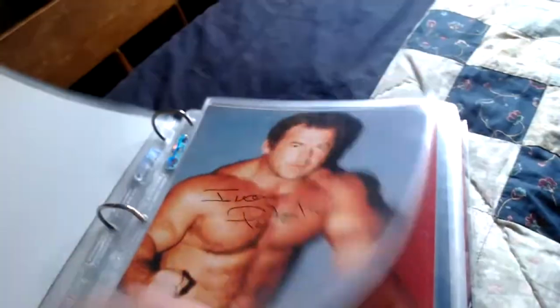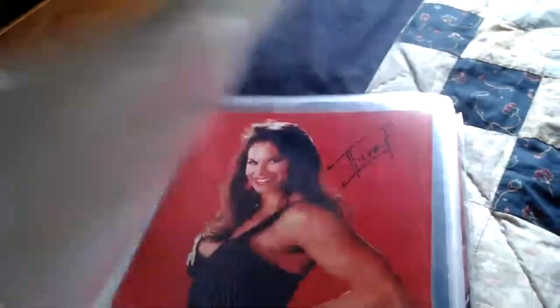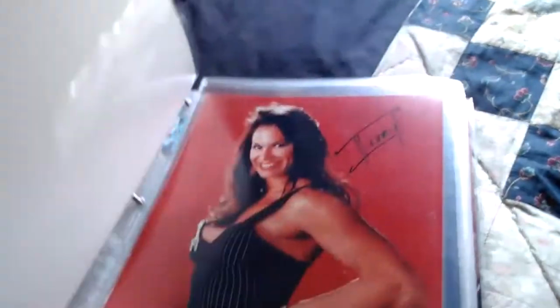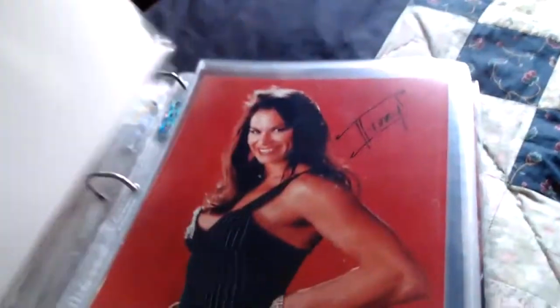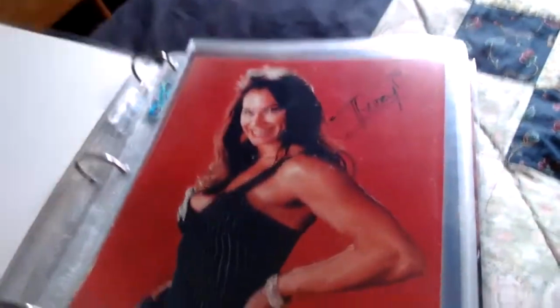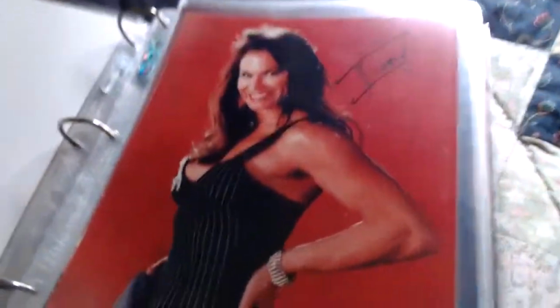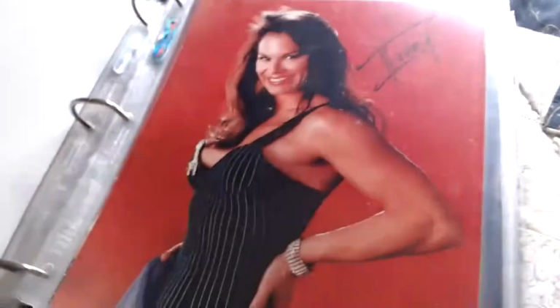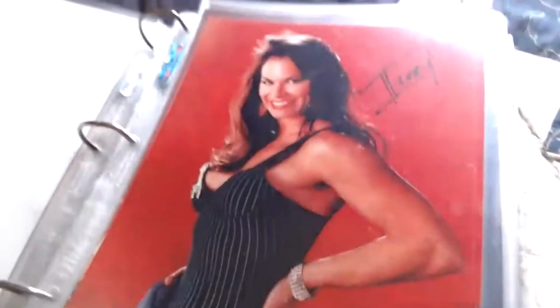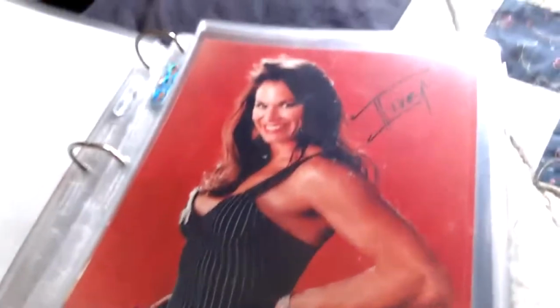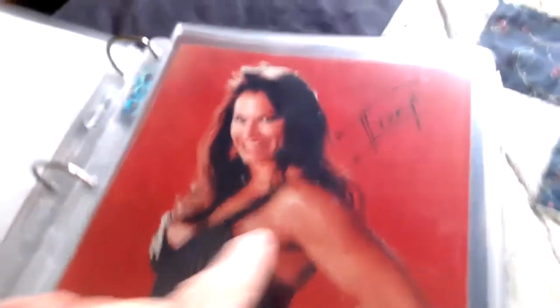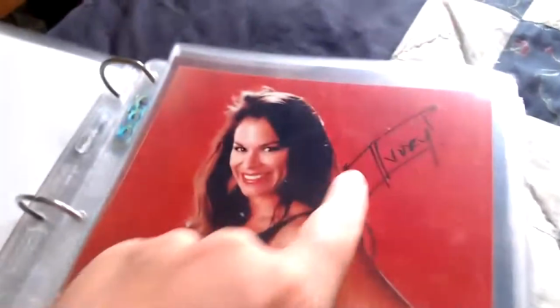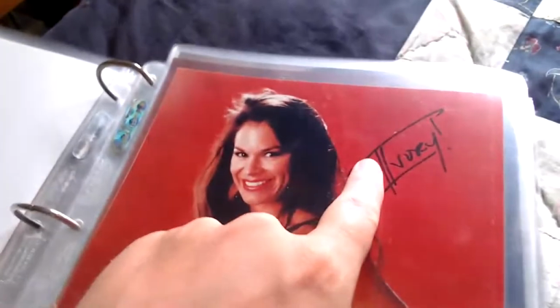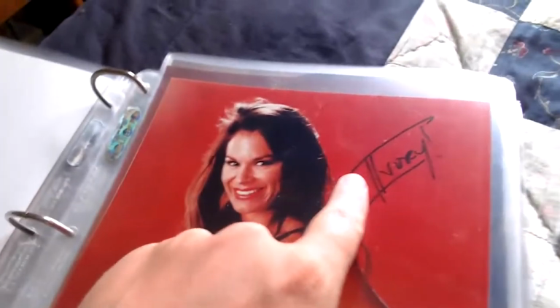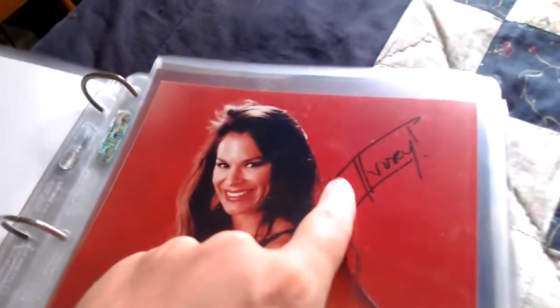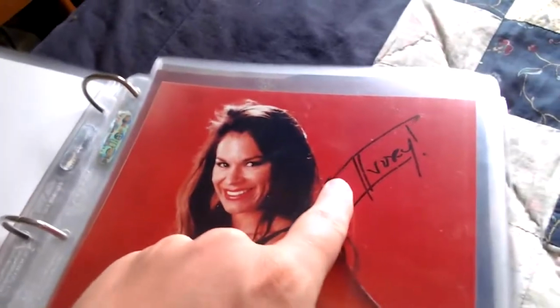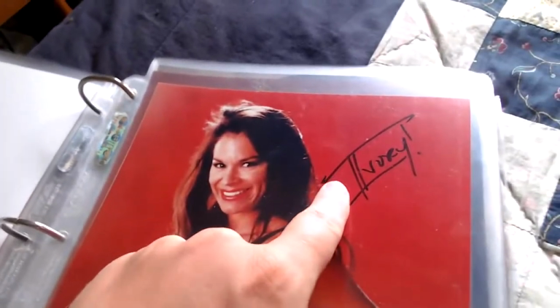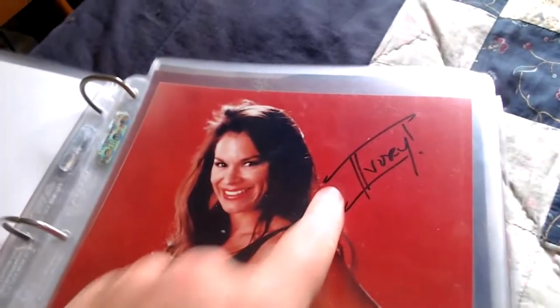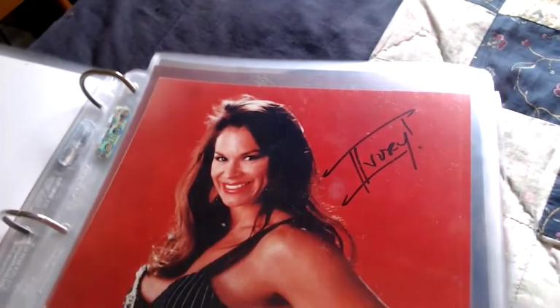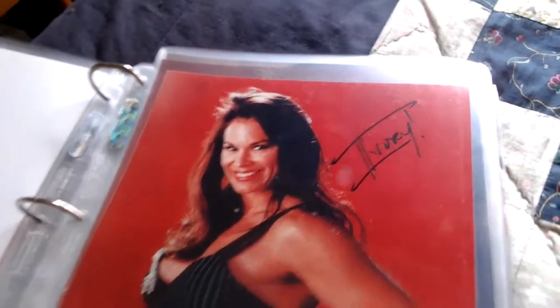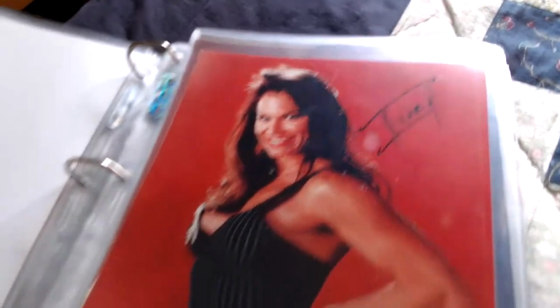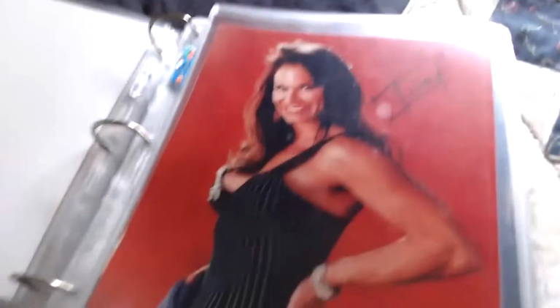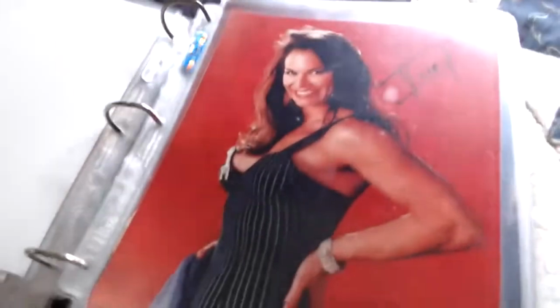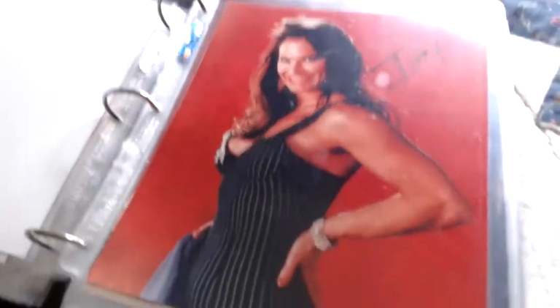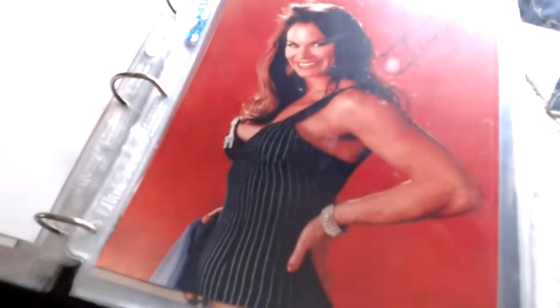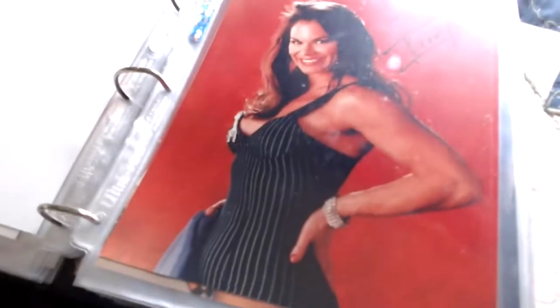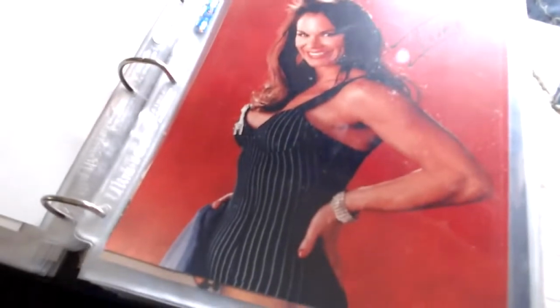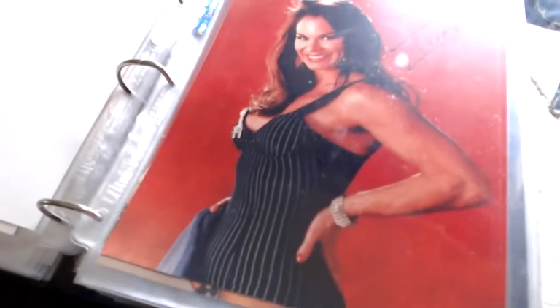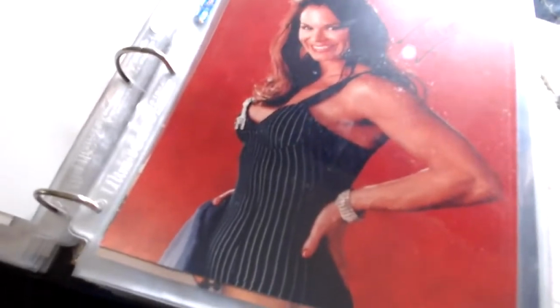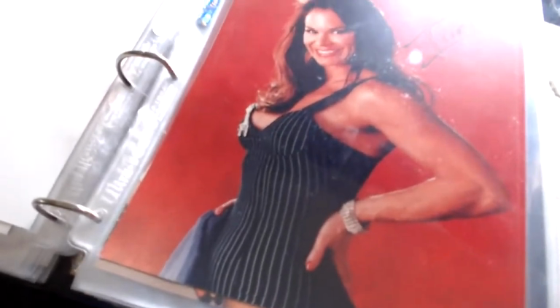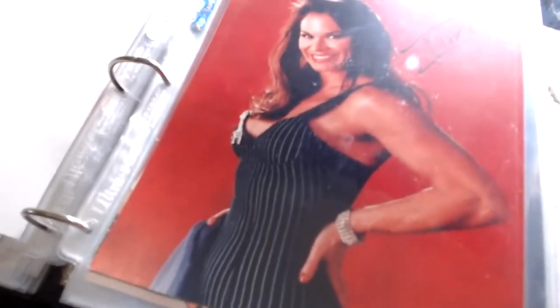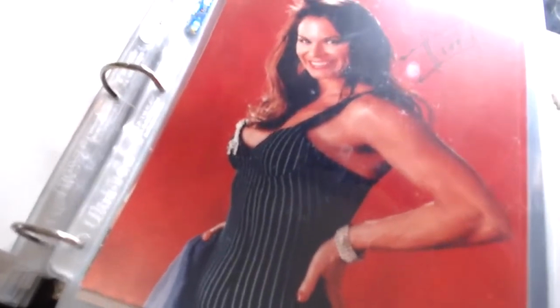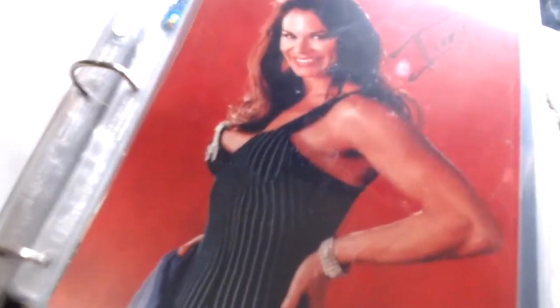Next one is Ivory, signed up here. Pretty cool one there of the diva Ivory — there she is in a dress.